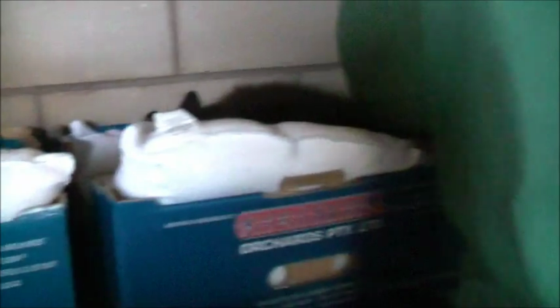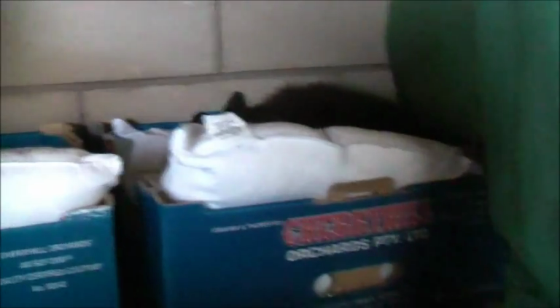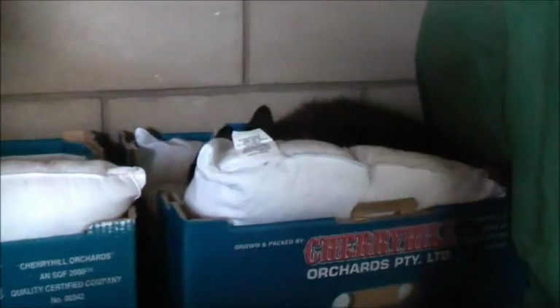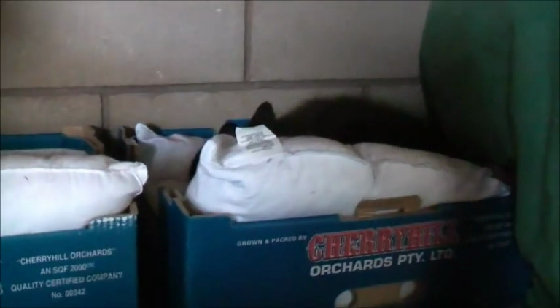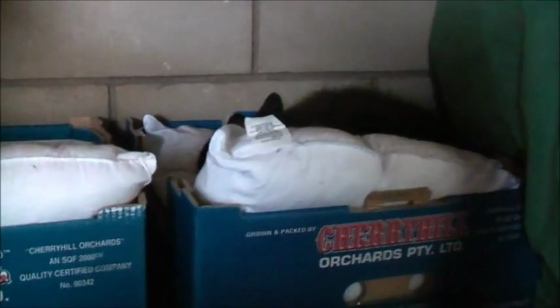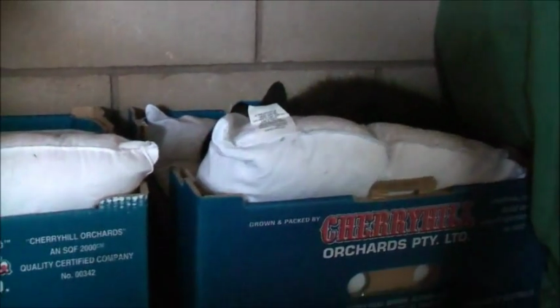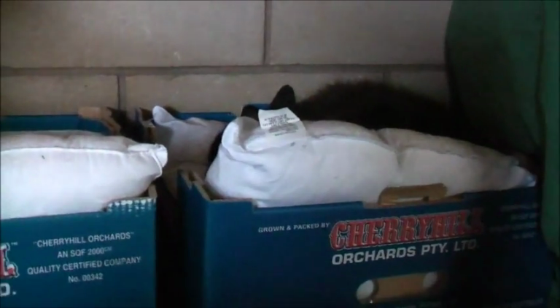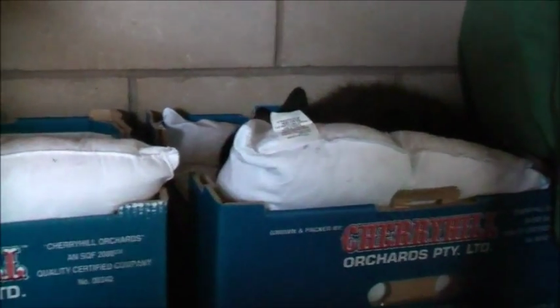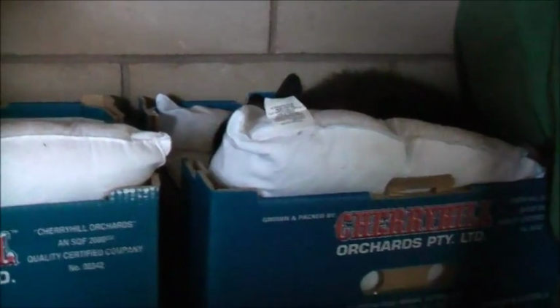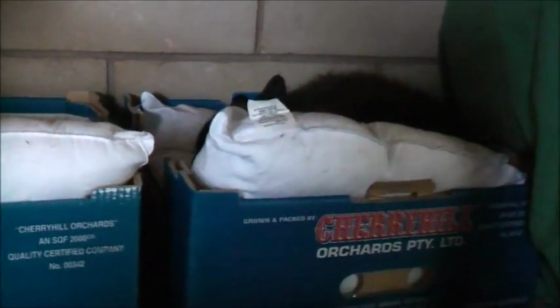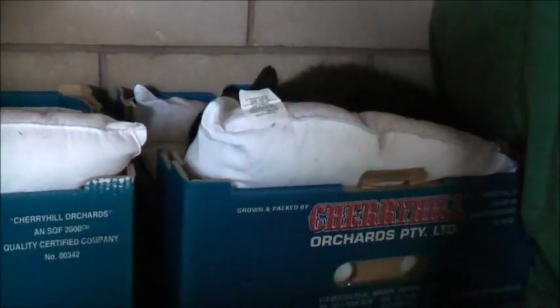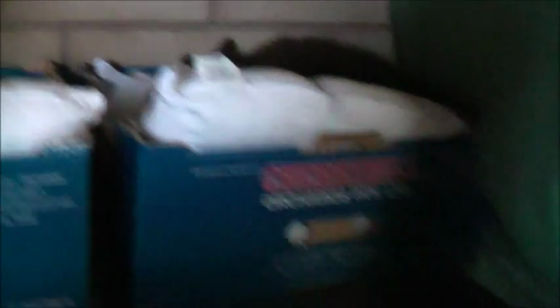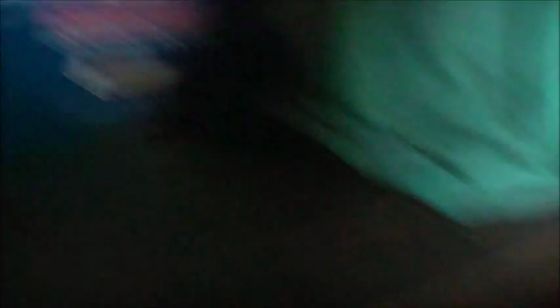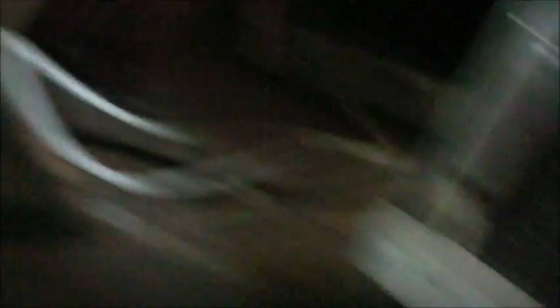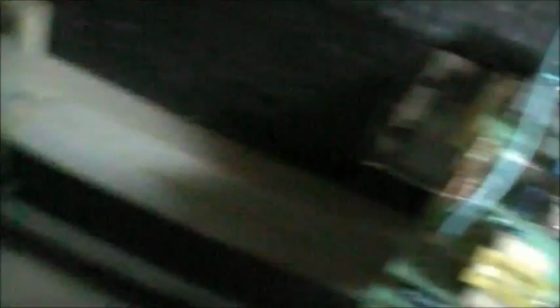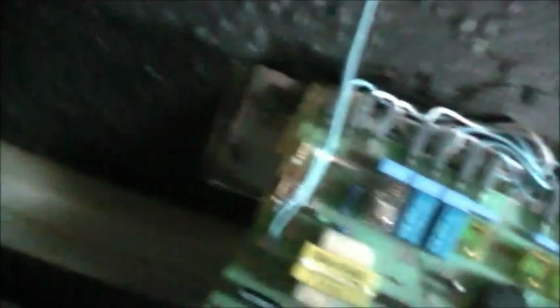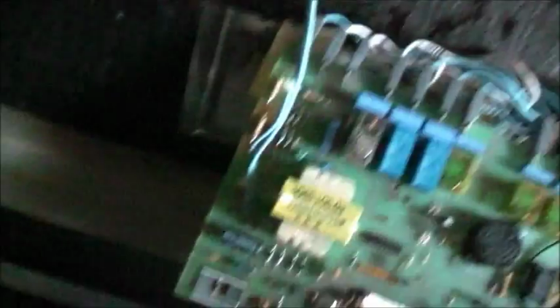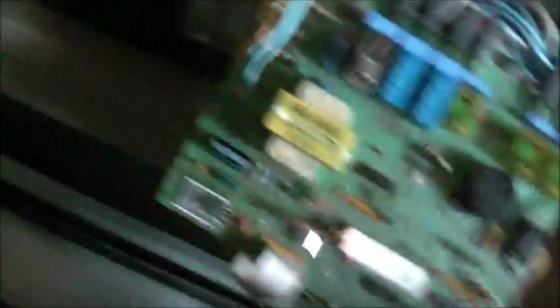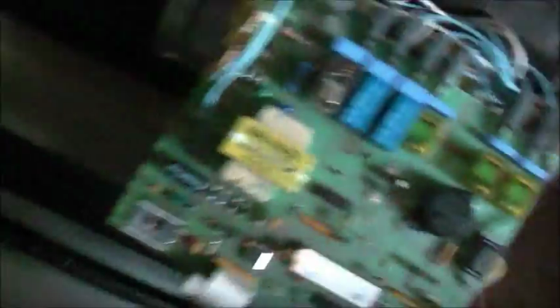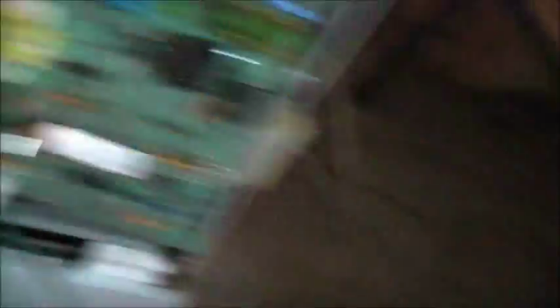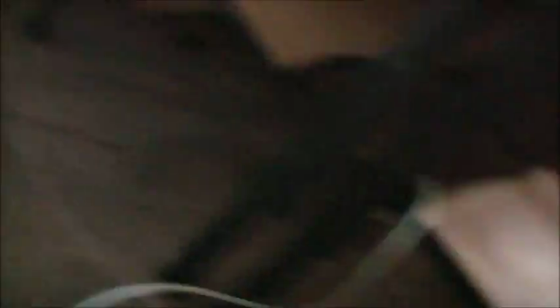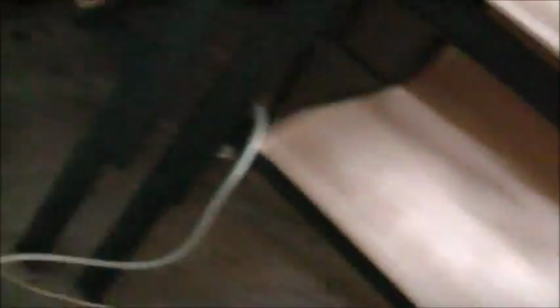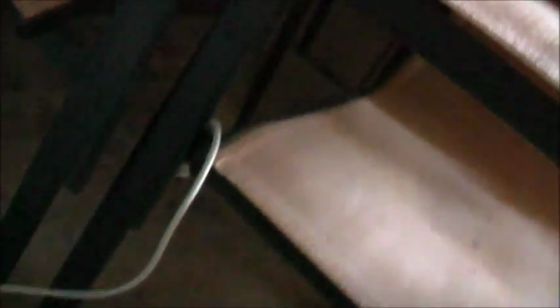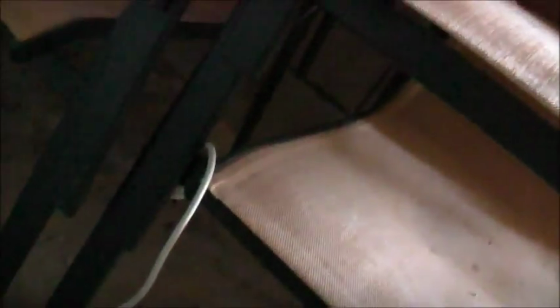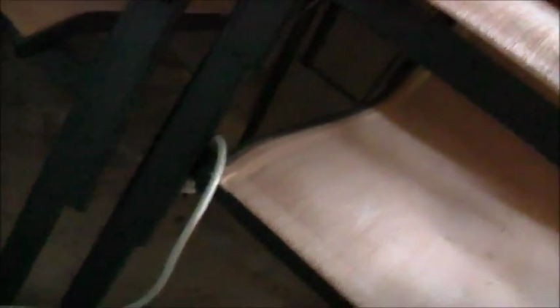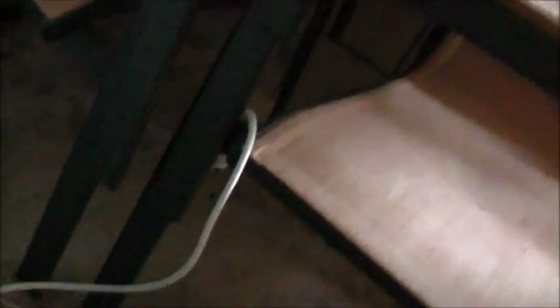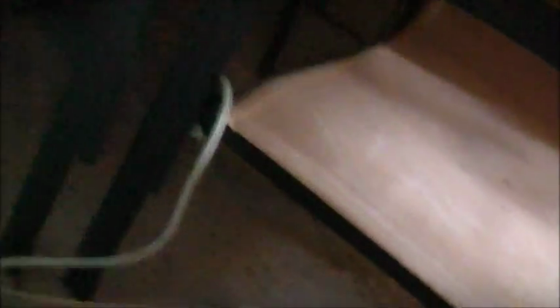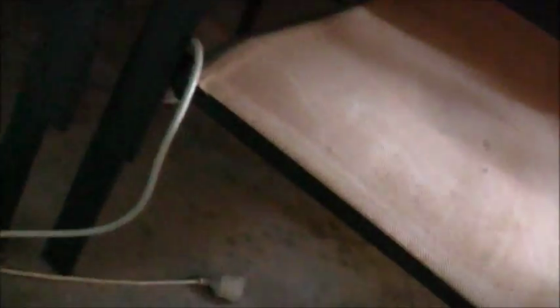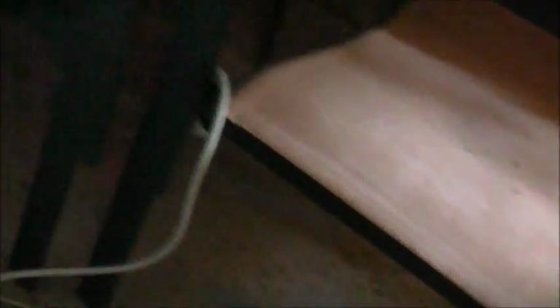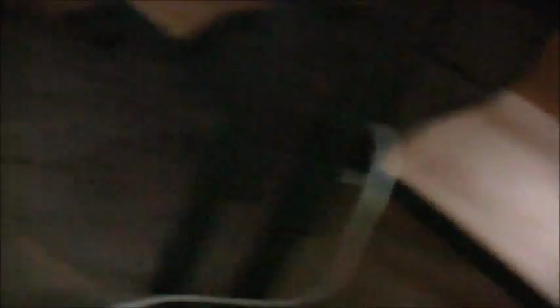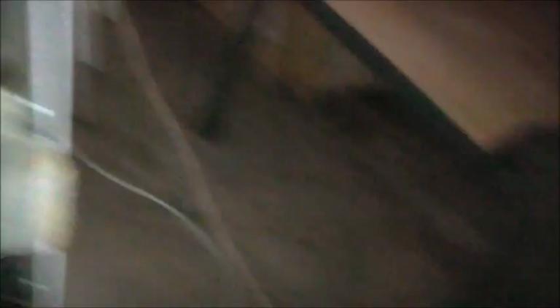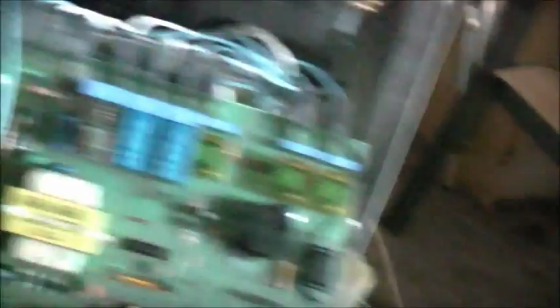Listen to that cat purr. That's not a loud cat. Be very, very careful.